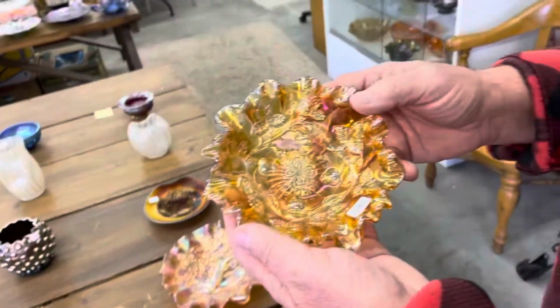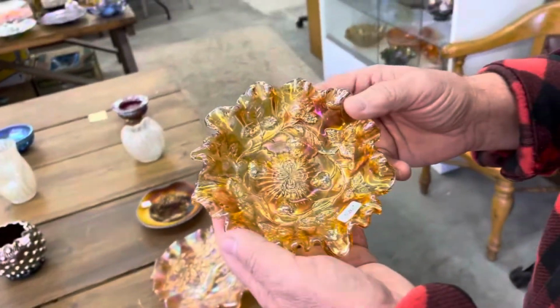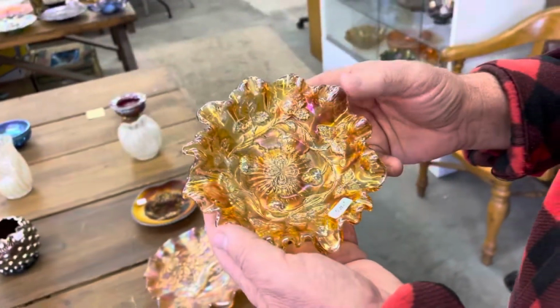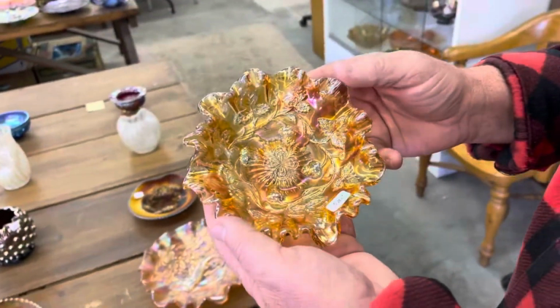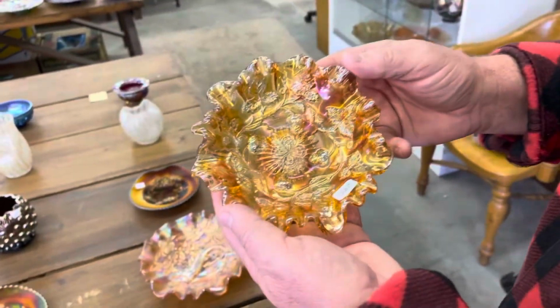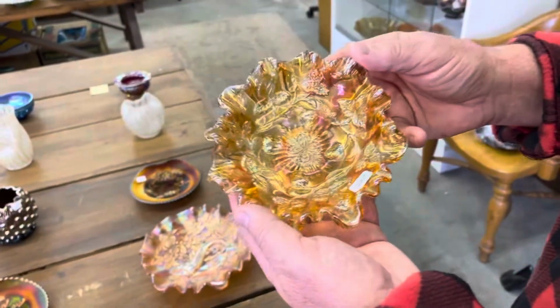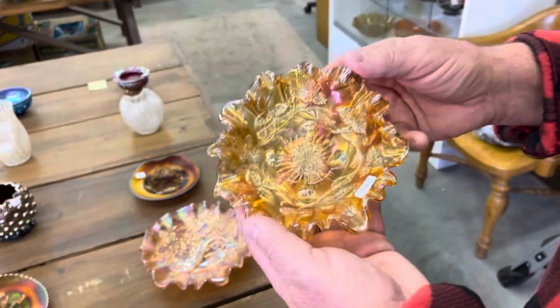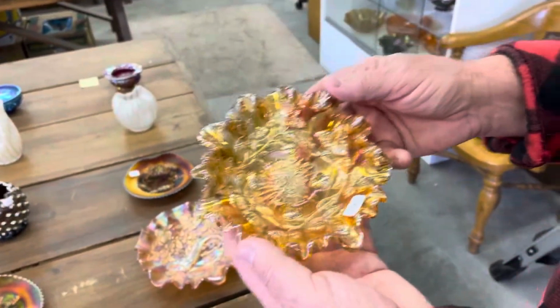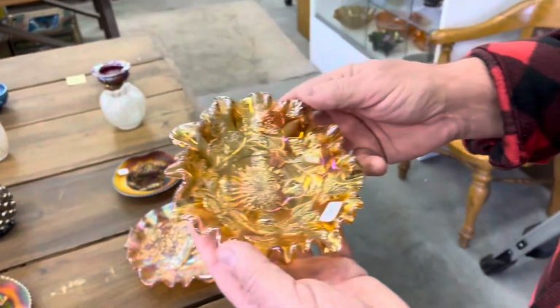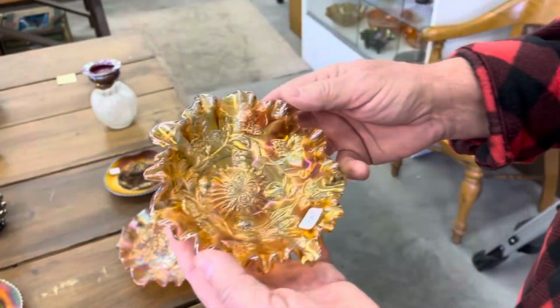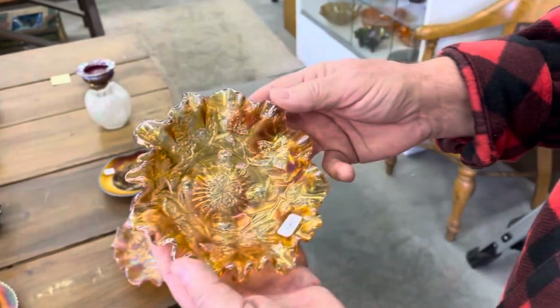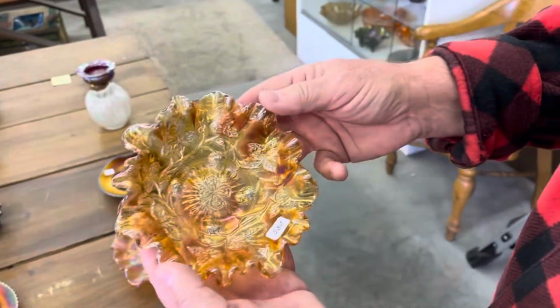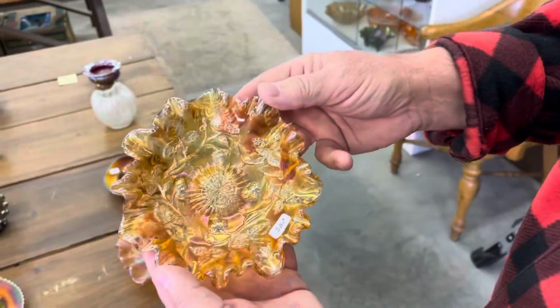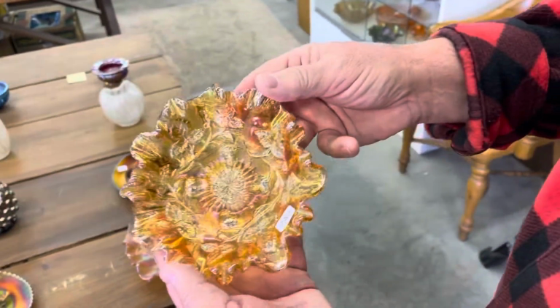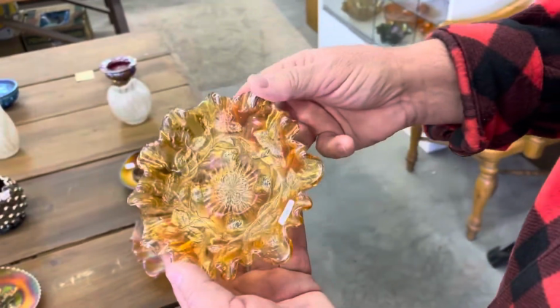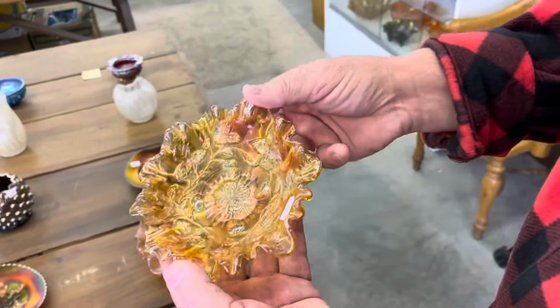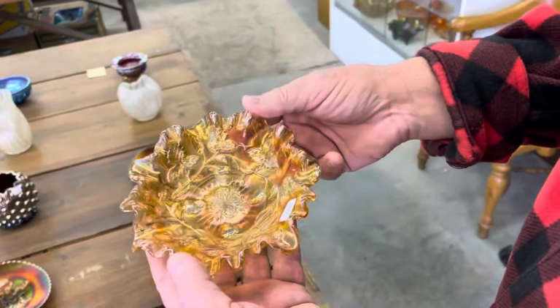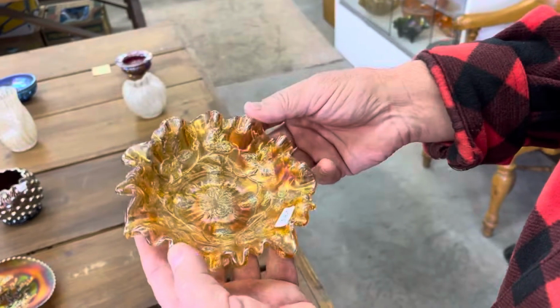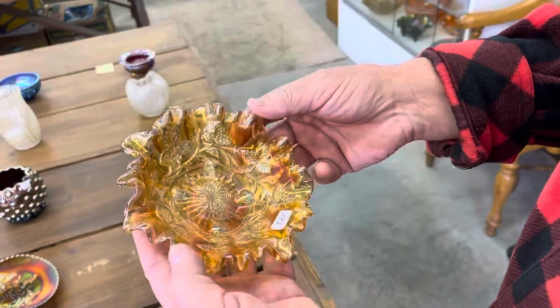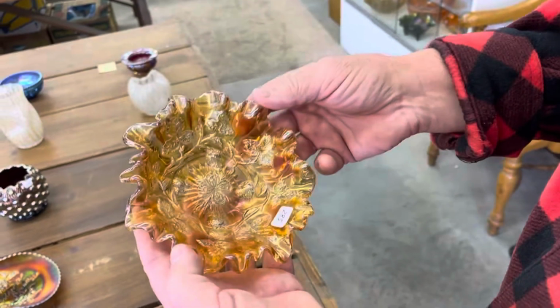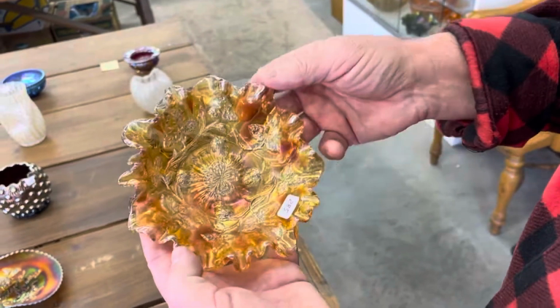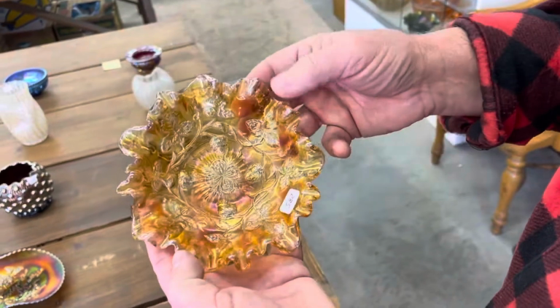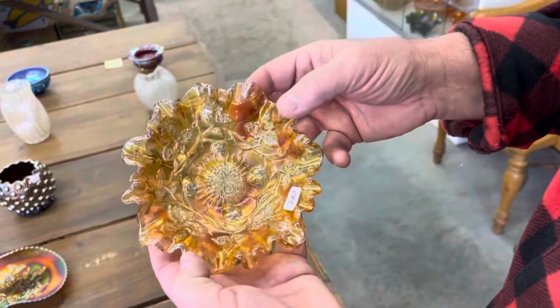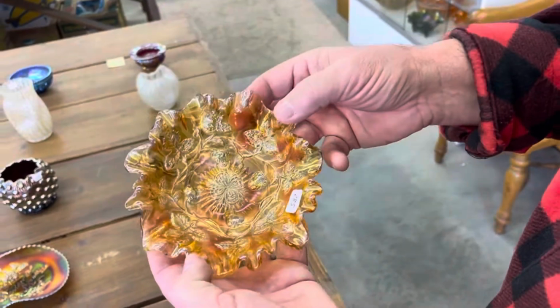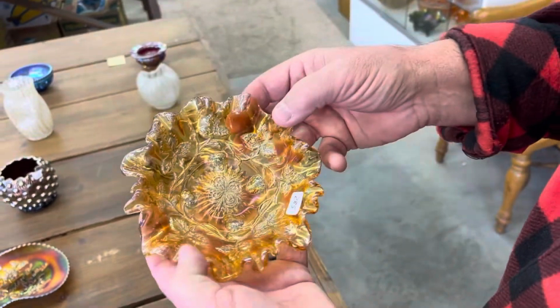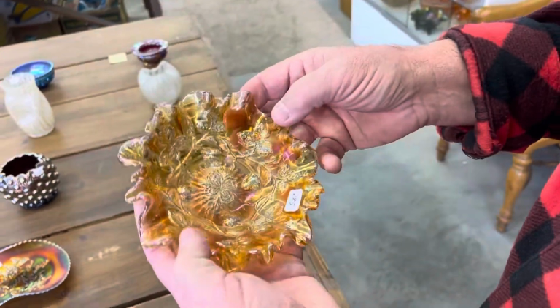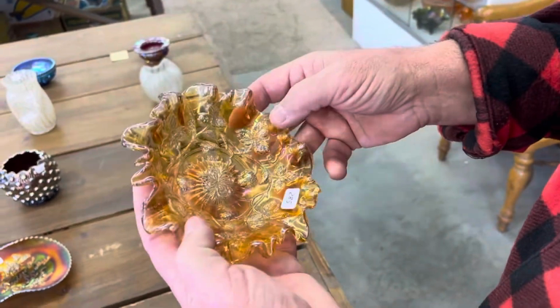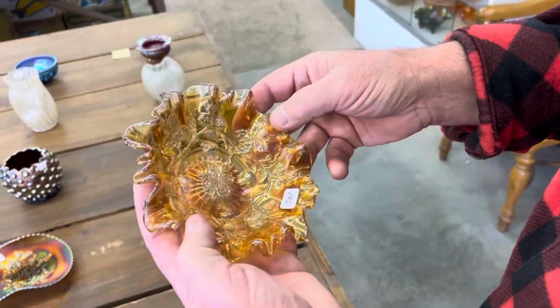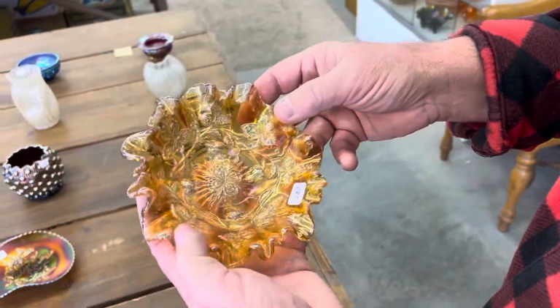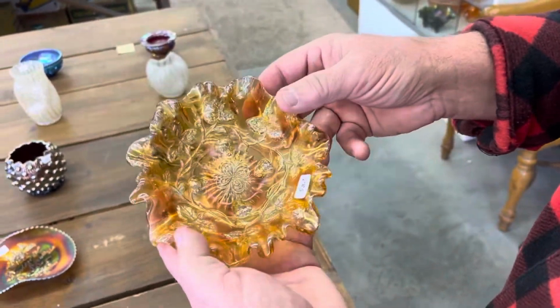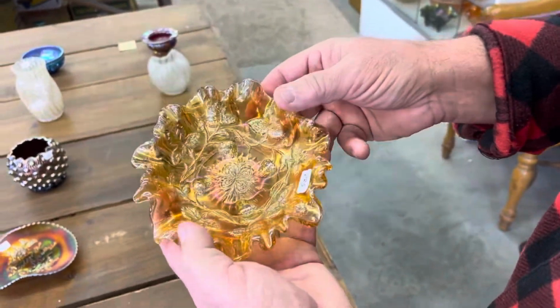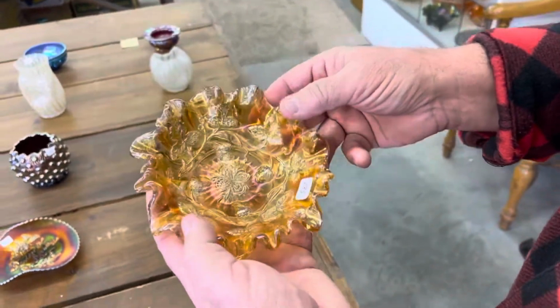This is grape wreath variant in Marigold. It's radium, neat edge, fabulous.